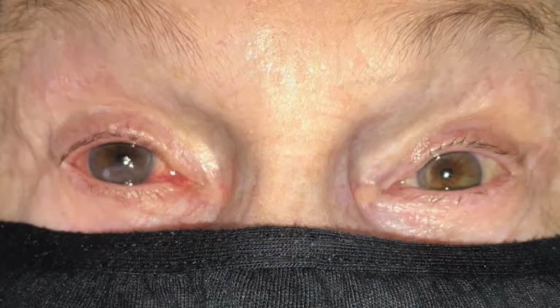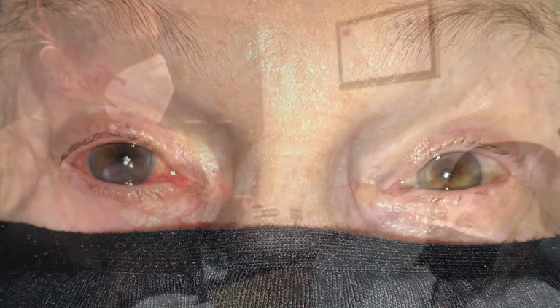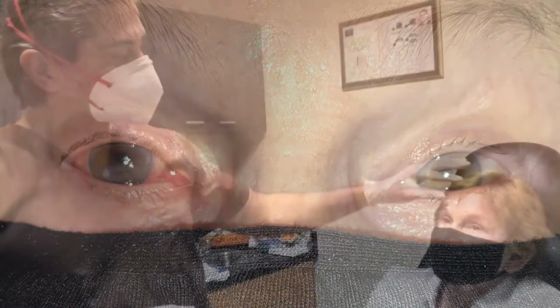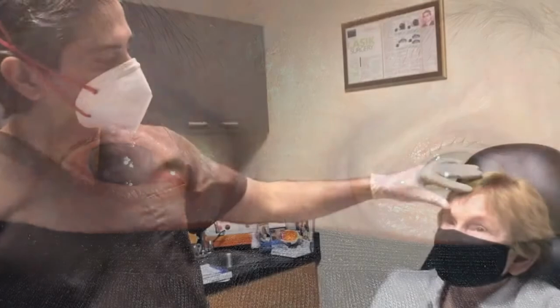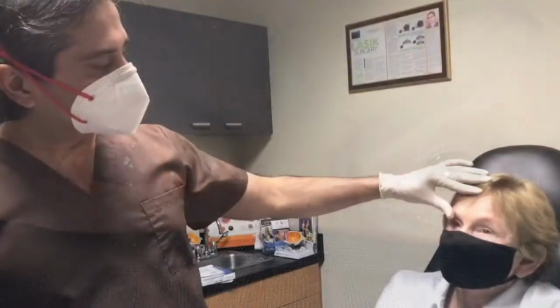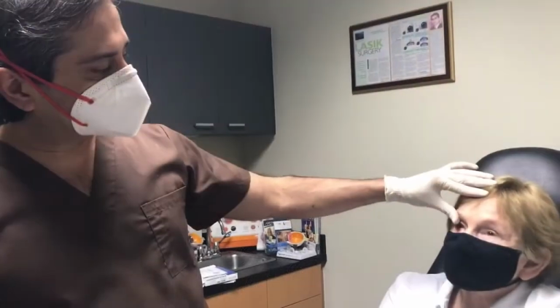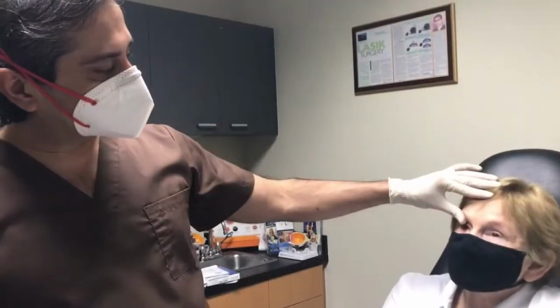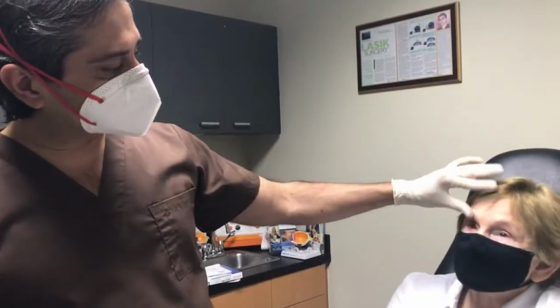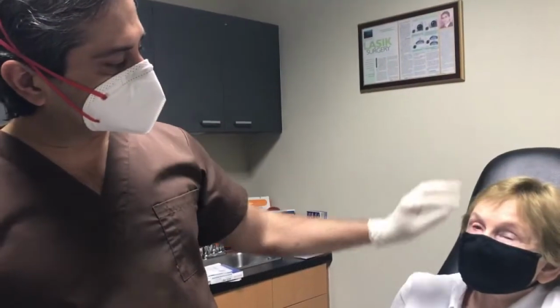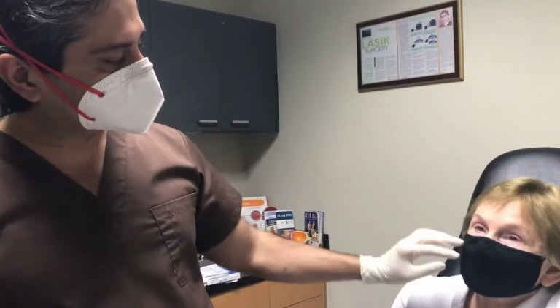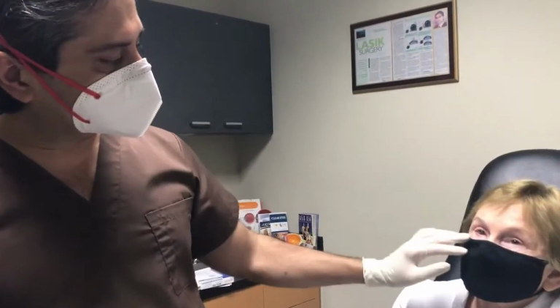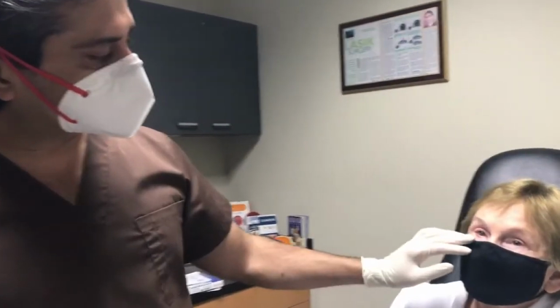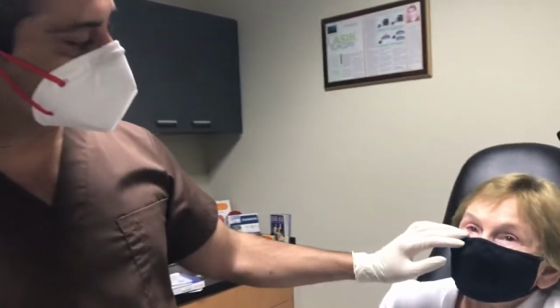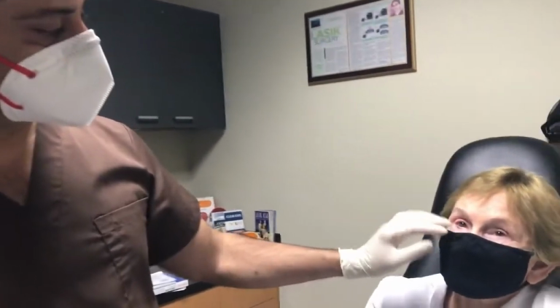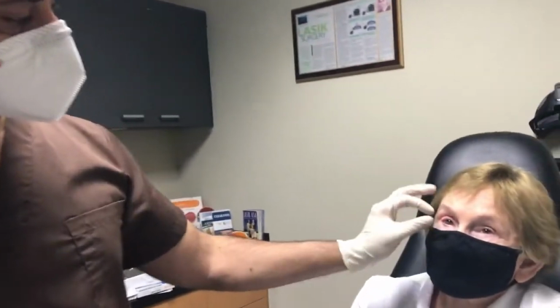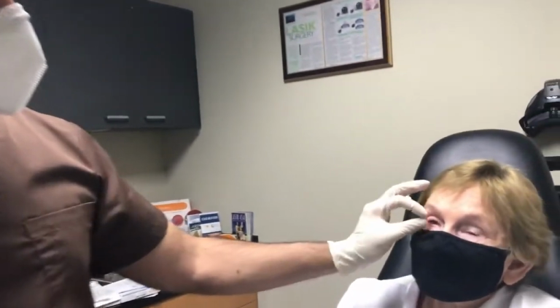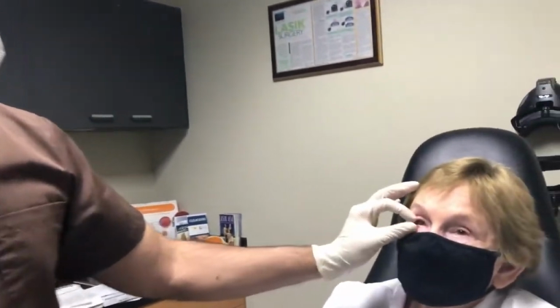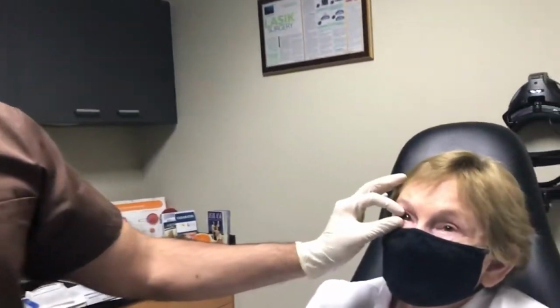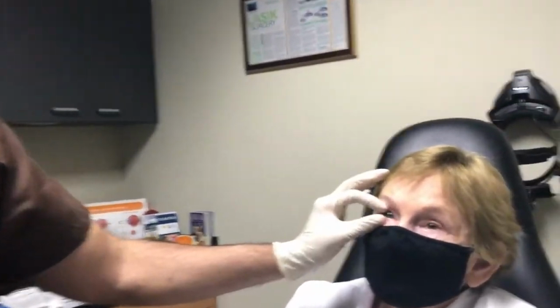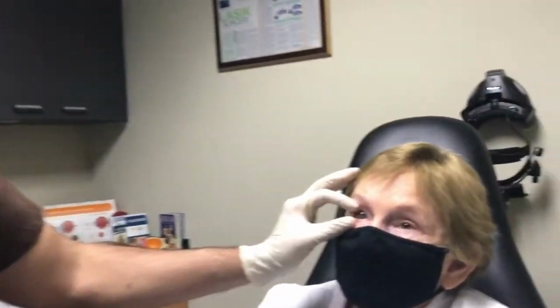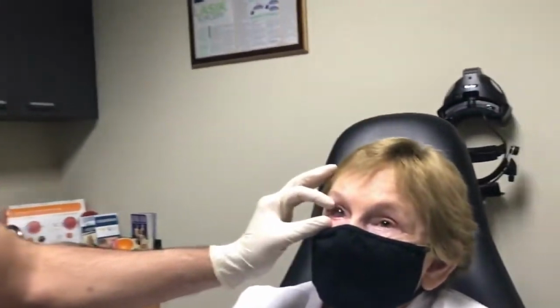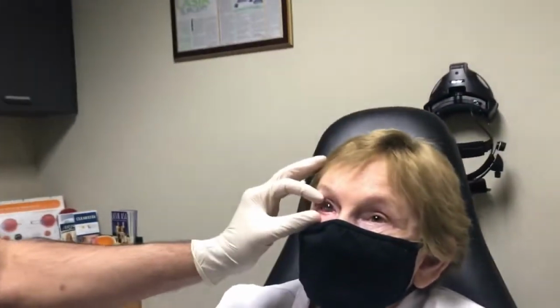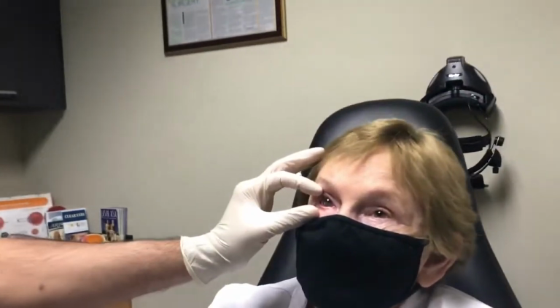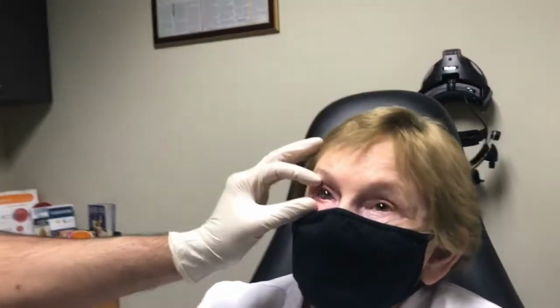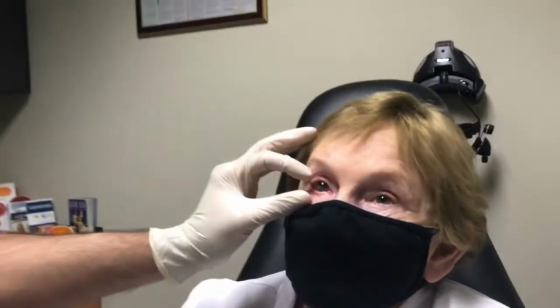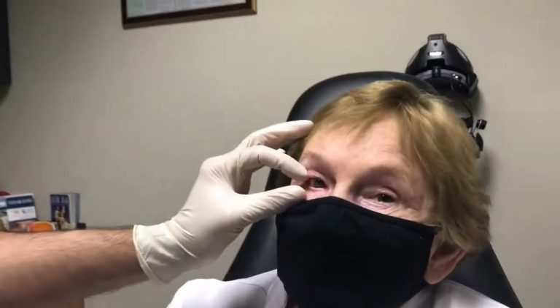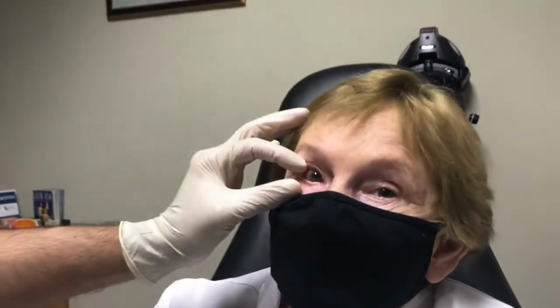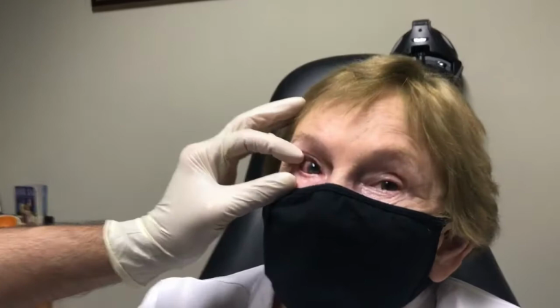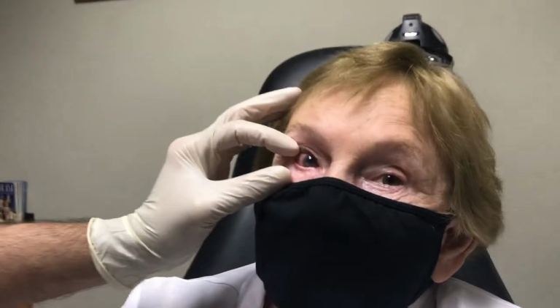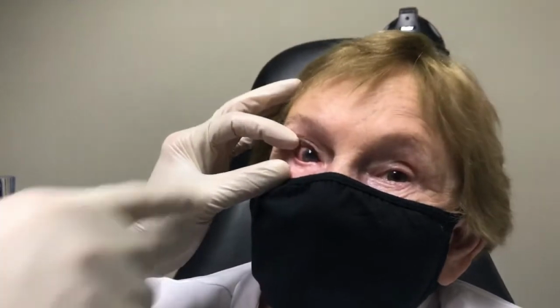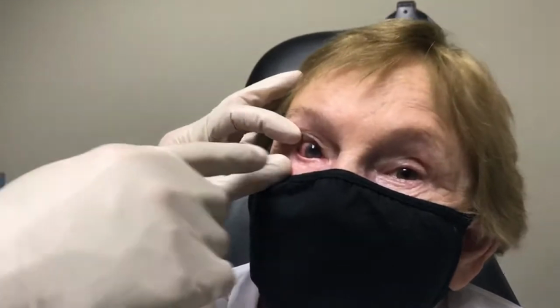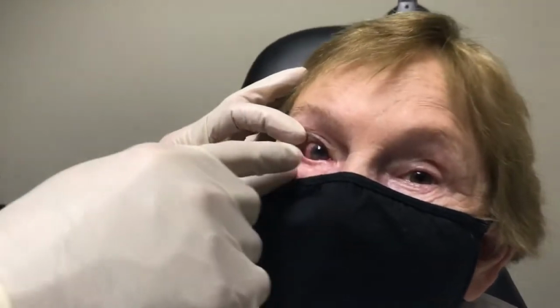This is Linda. She has a neurotrophic ulcer in her right eye, which is thinning the cornea as you can see here, with opacity present.